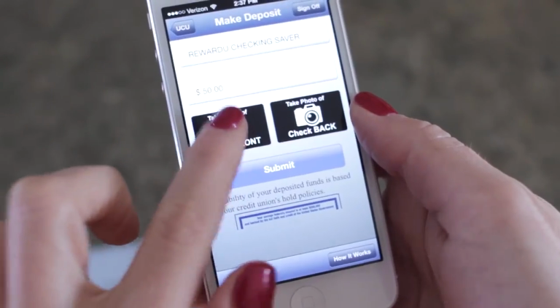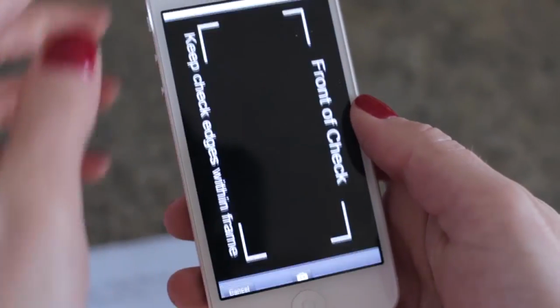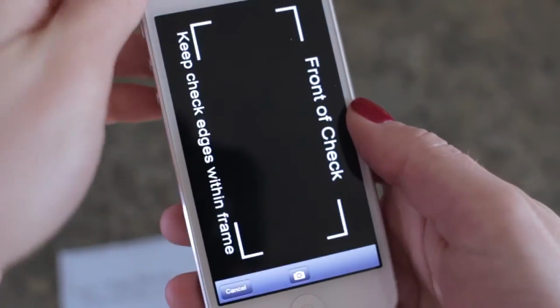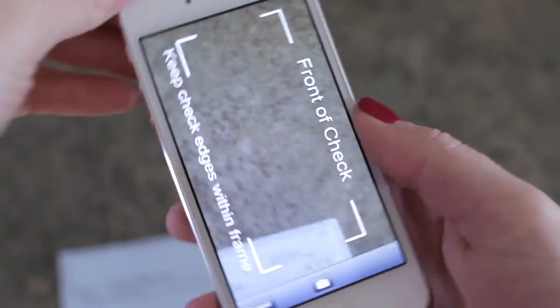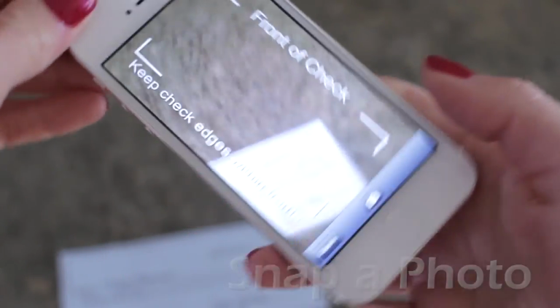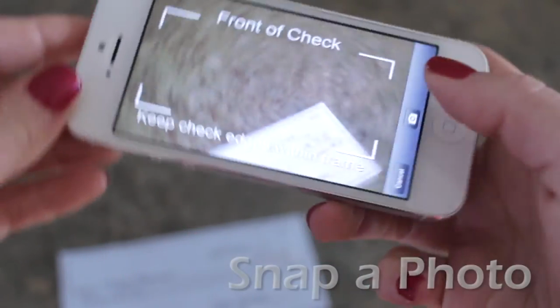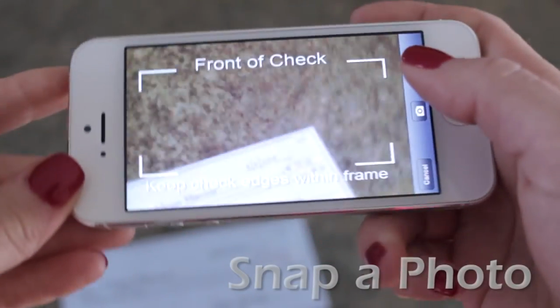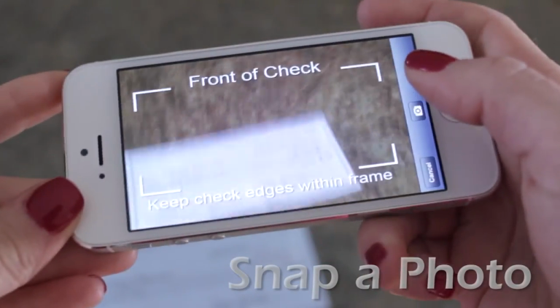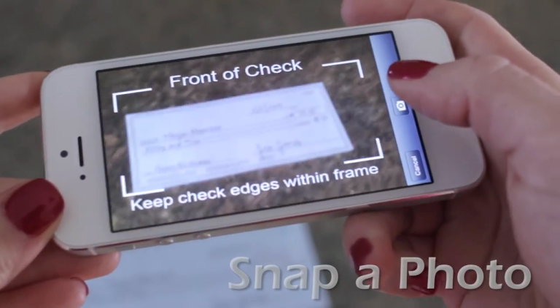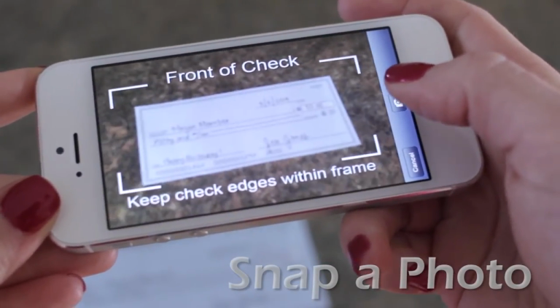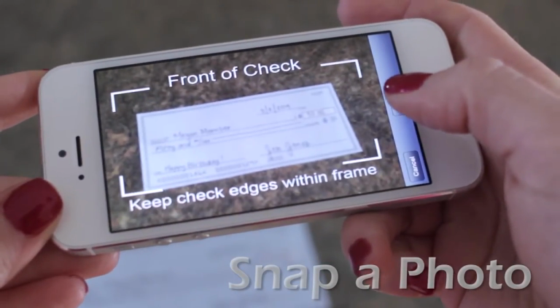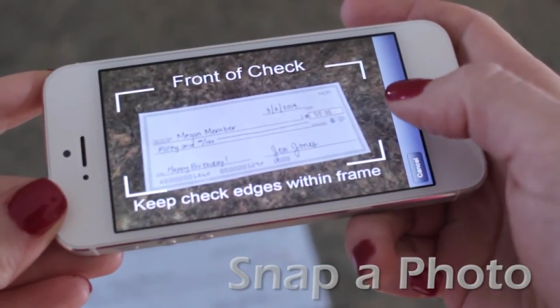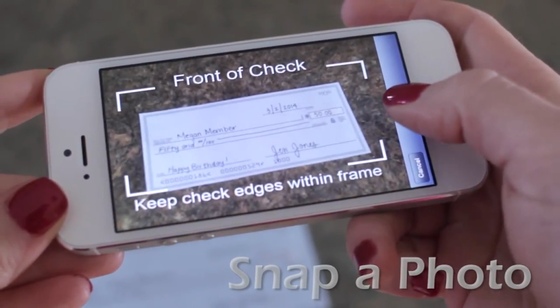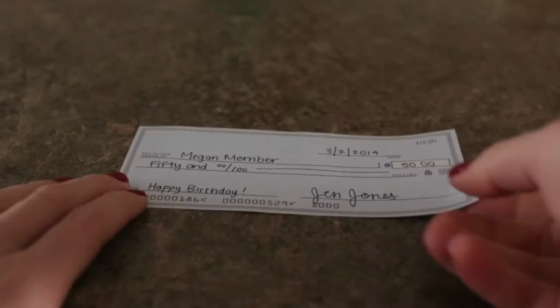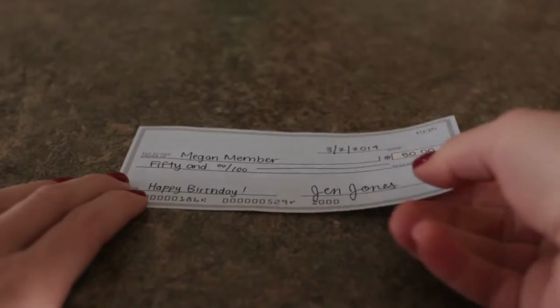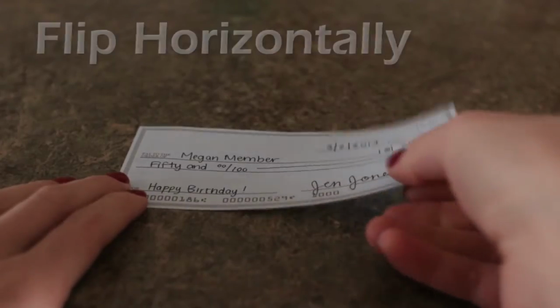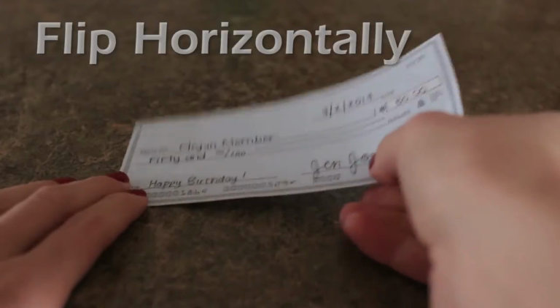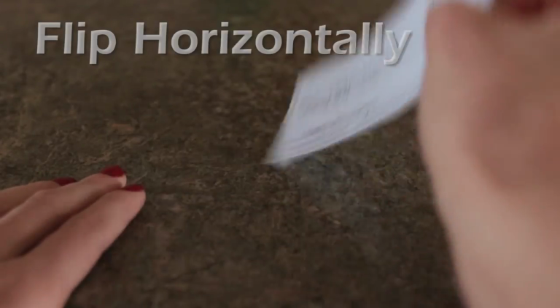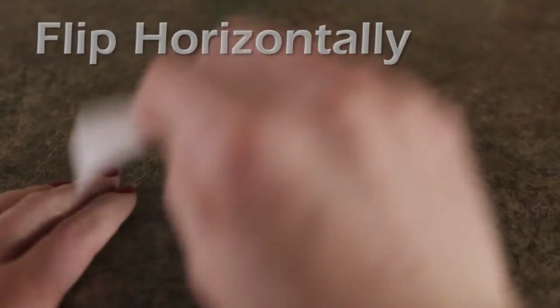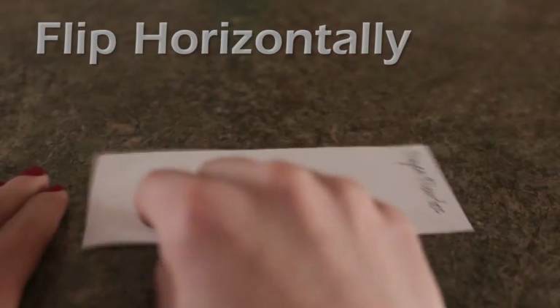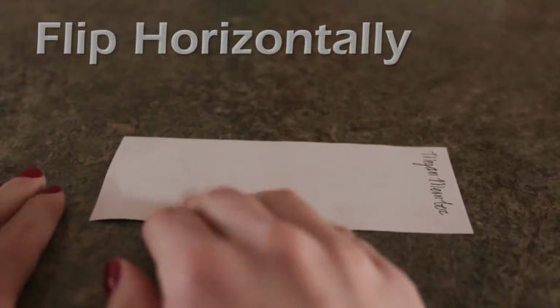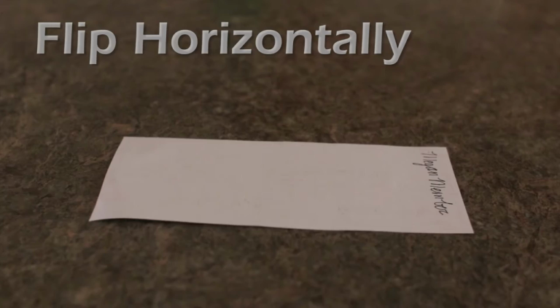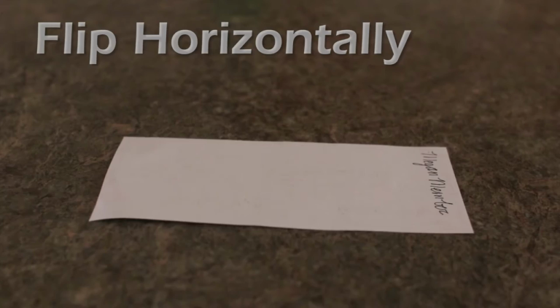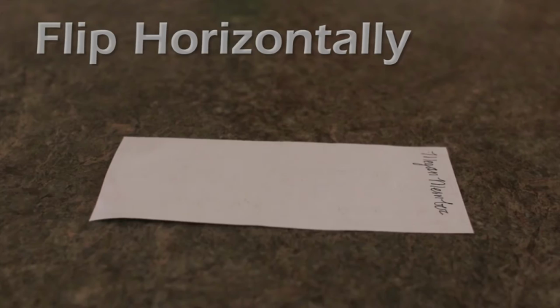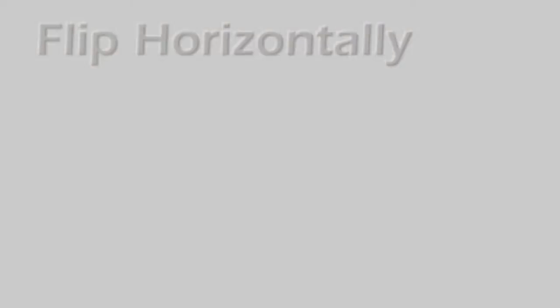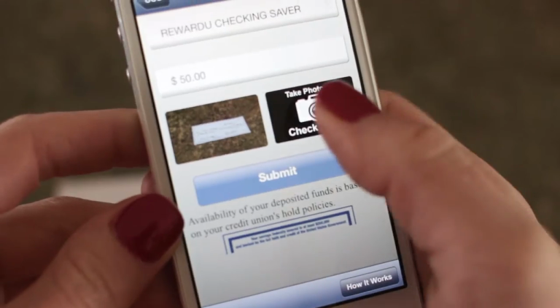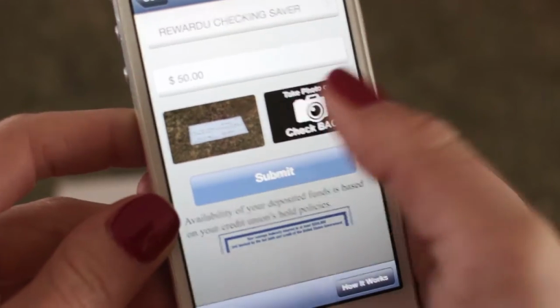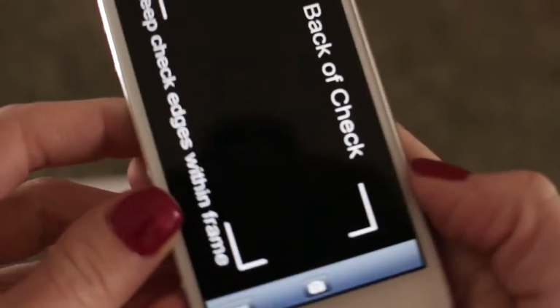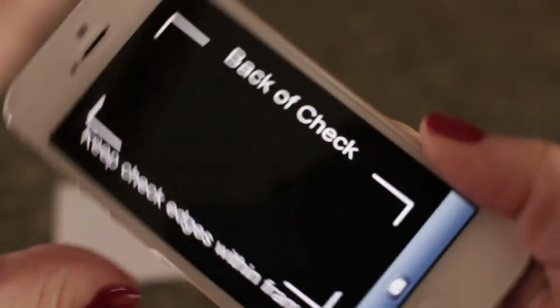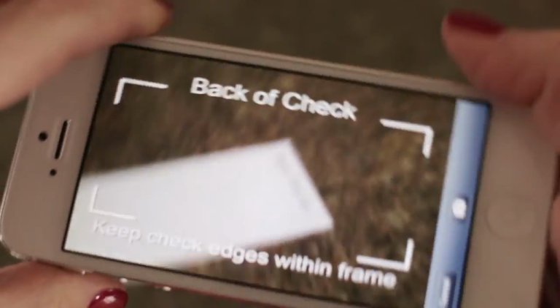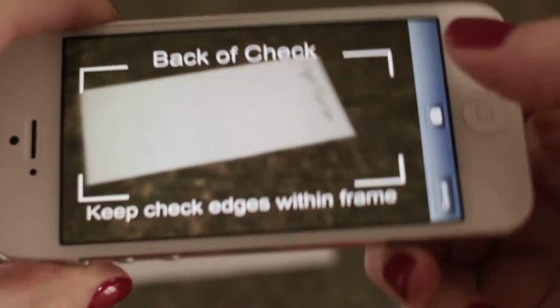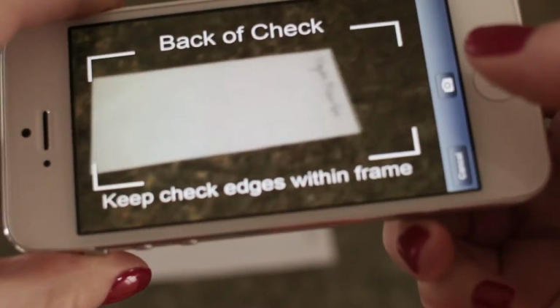Next, snap a photo of the front and back. Make sure it fits in the guides.